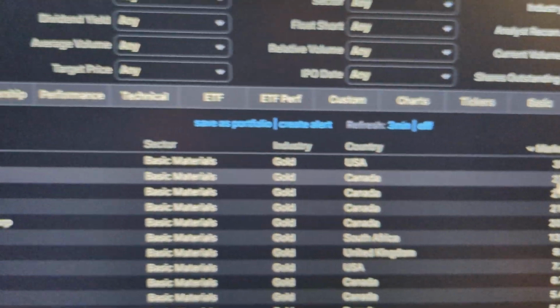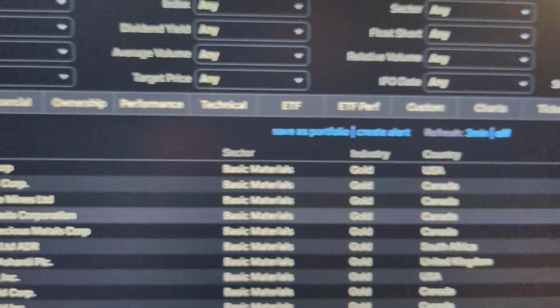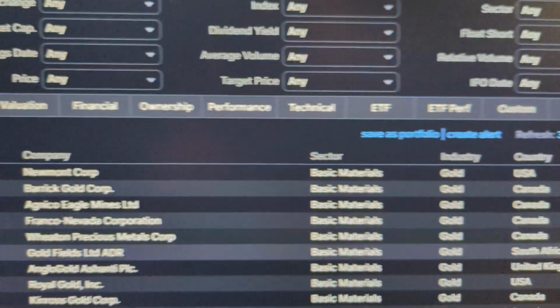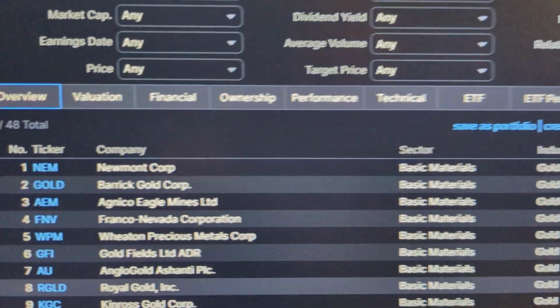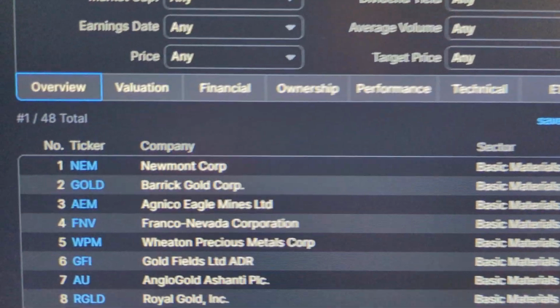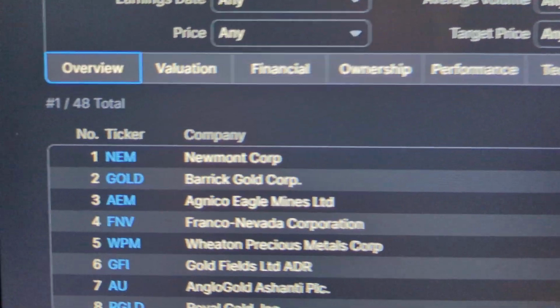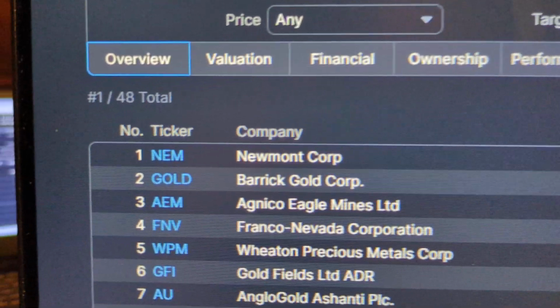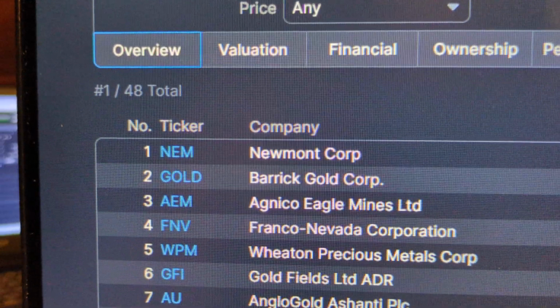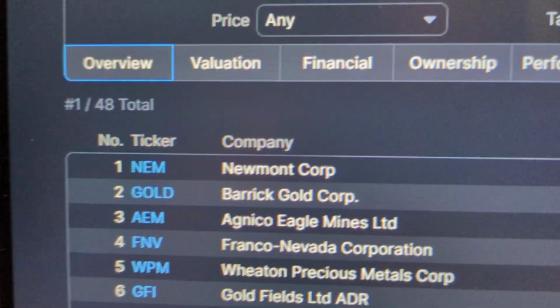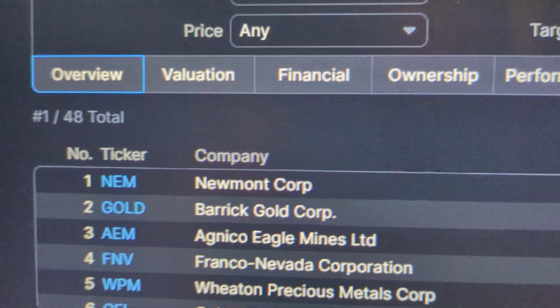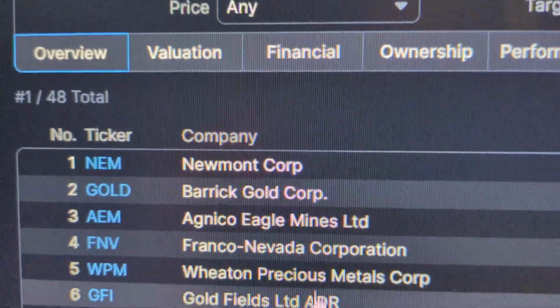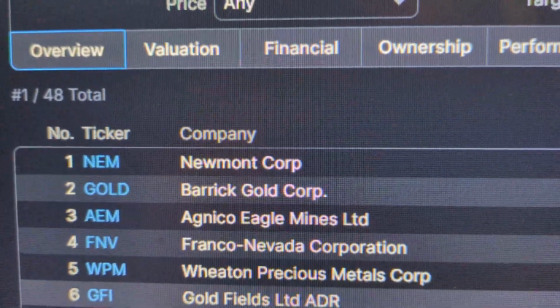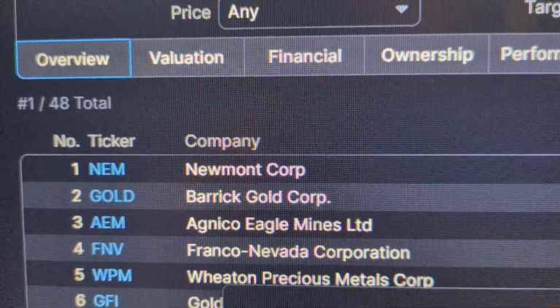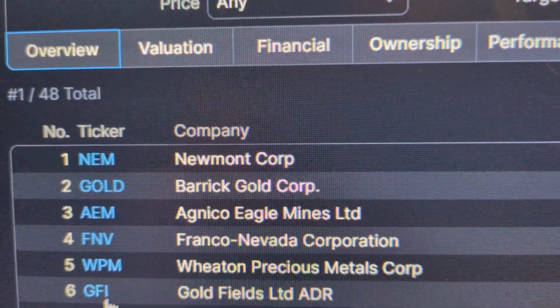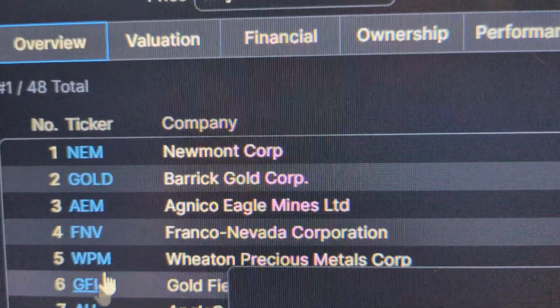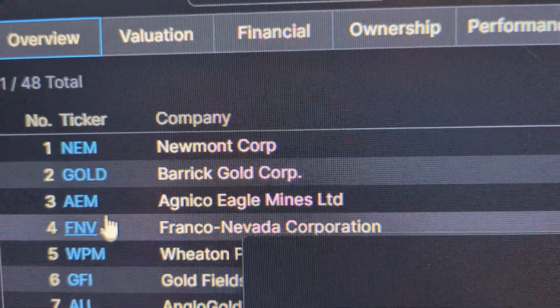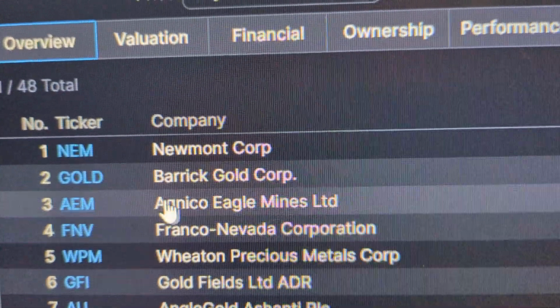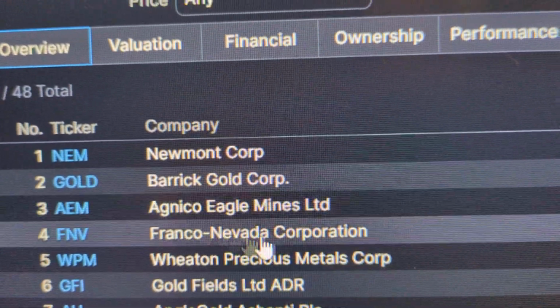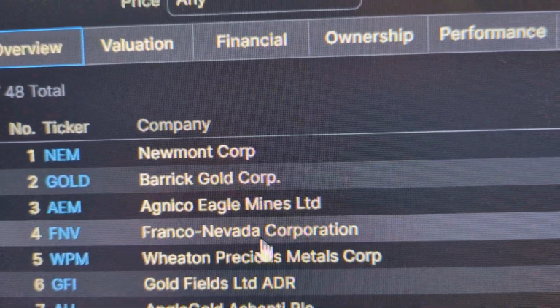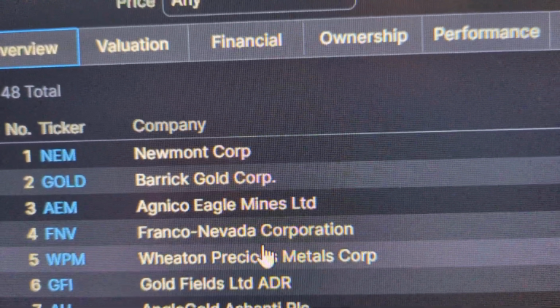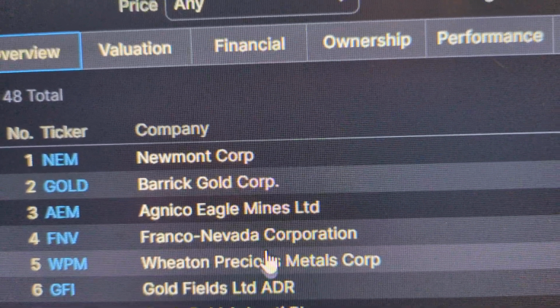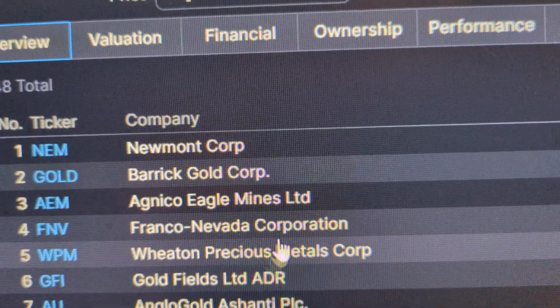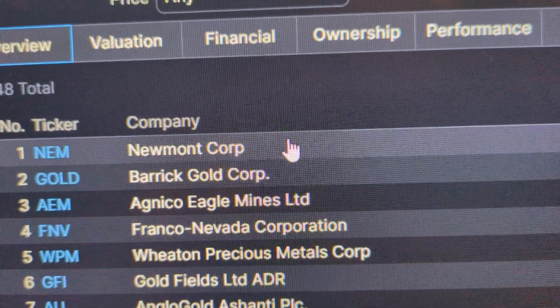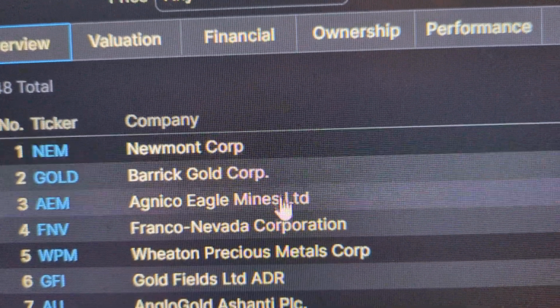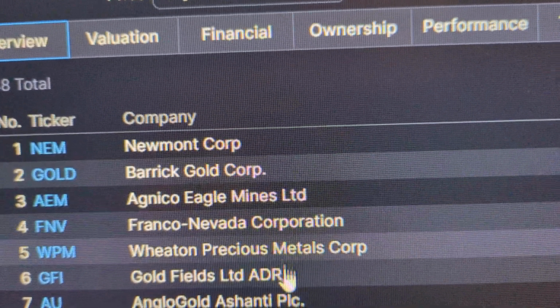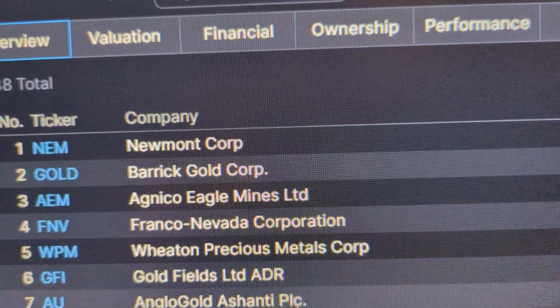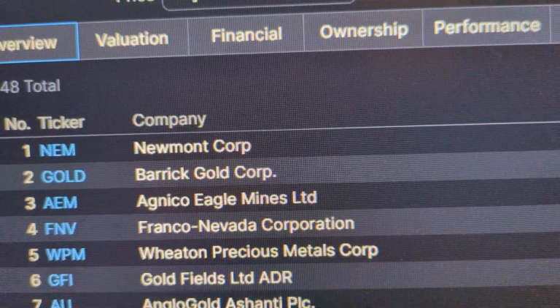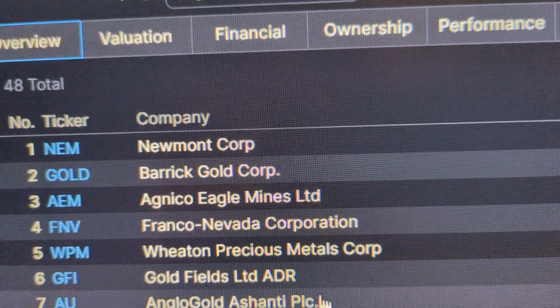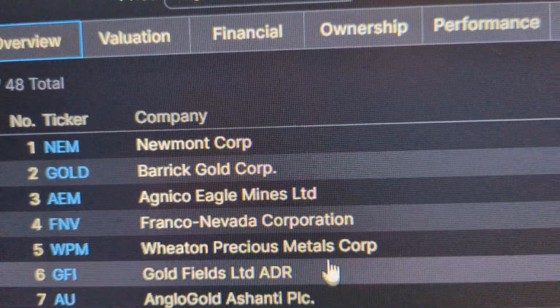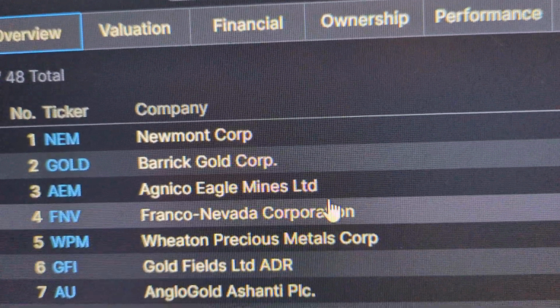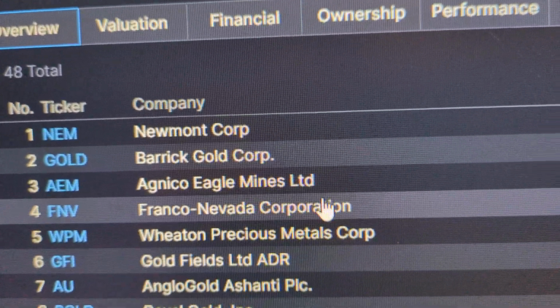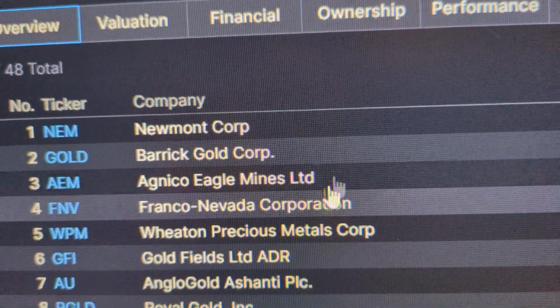Here we have them. Newmont Corp, Barrick Gold Corp — these are the biggest gold companies.